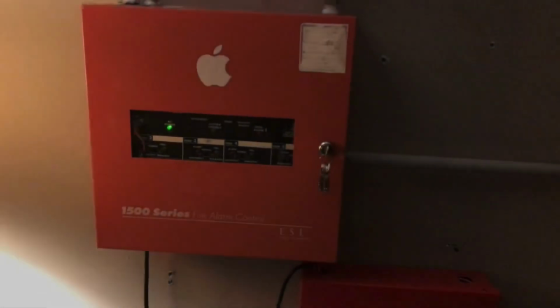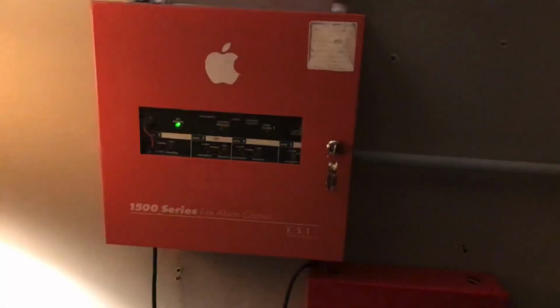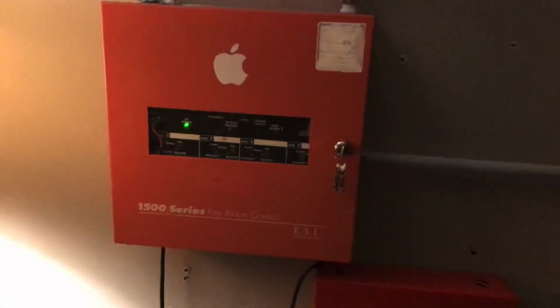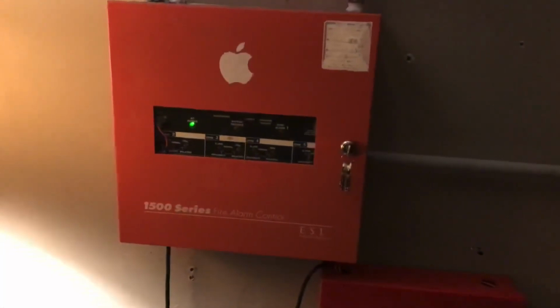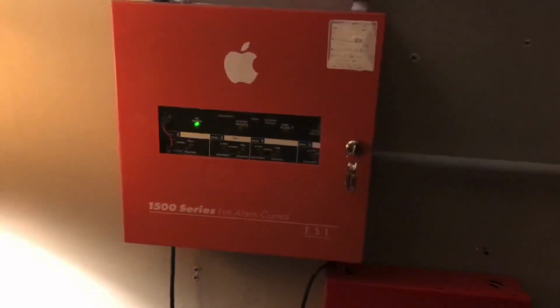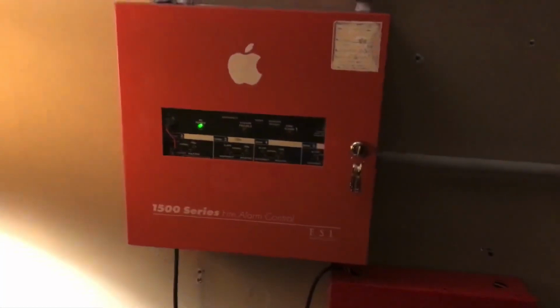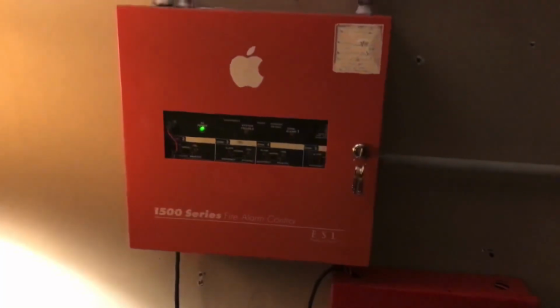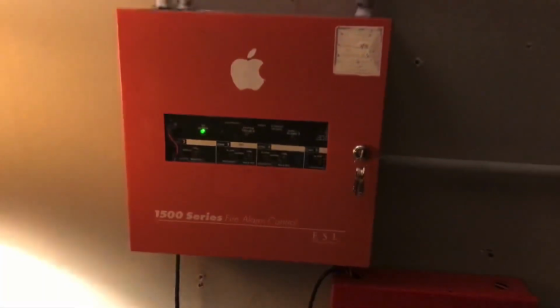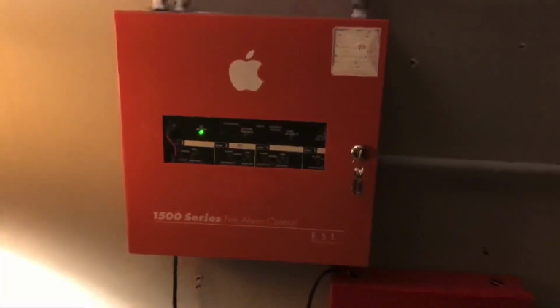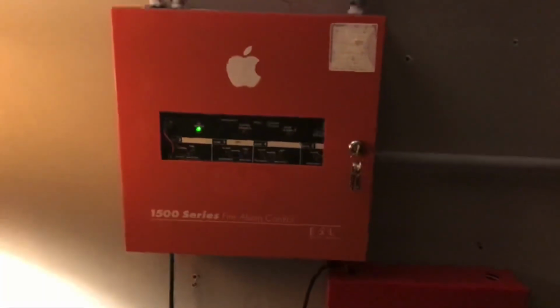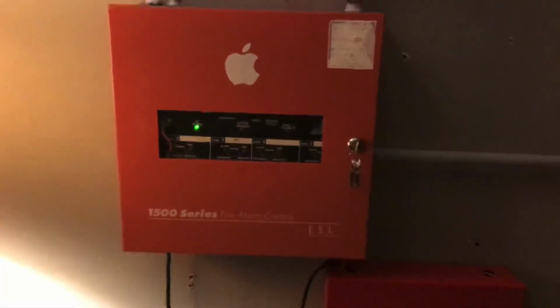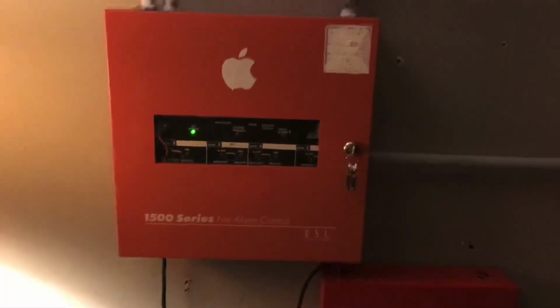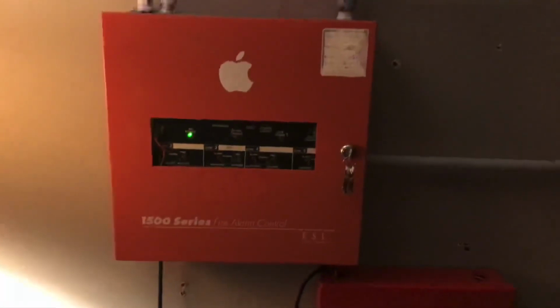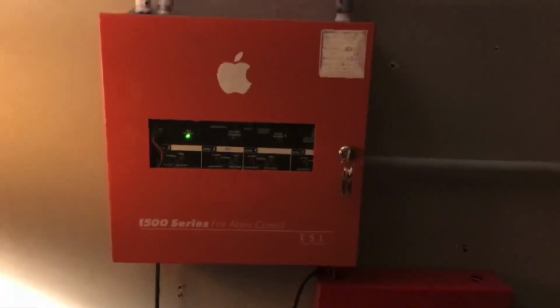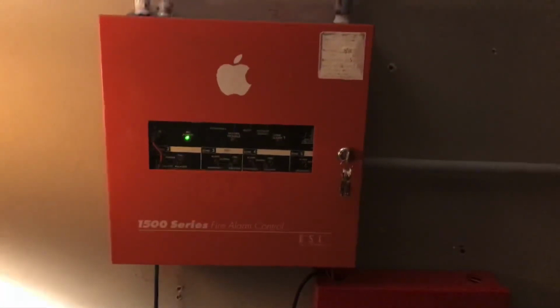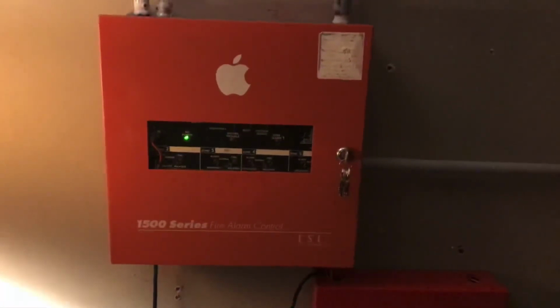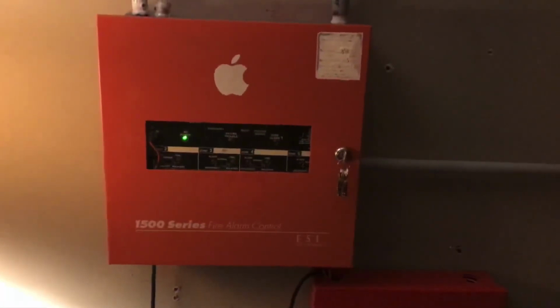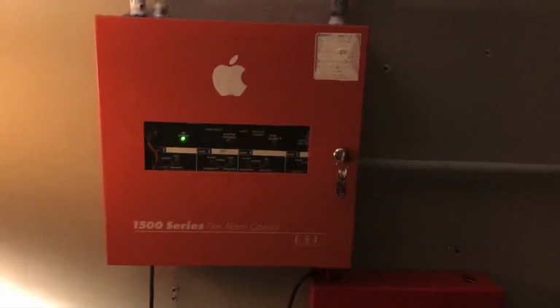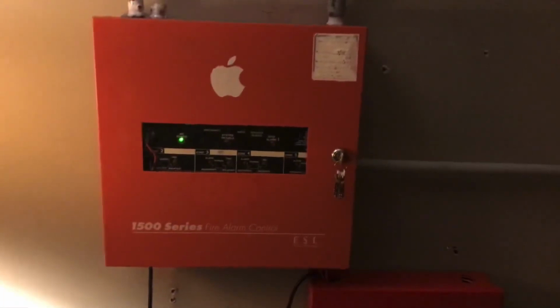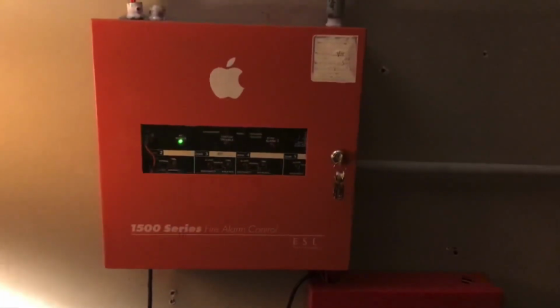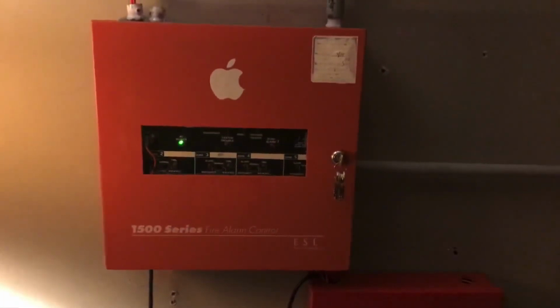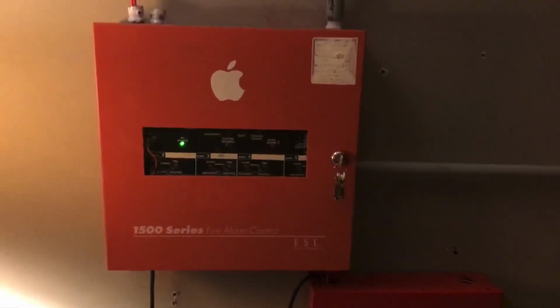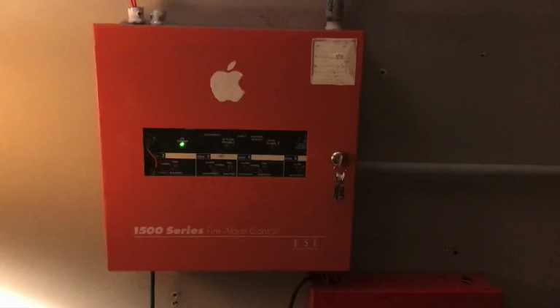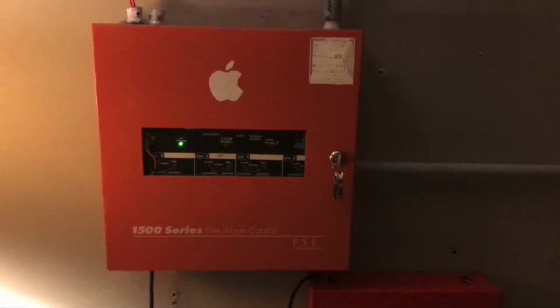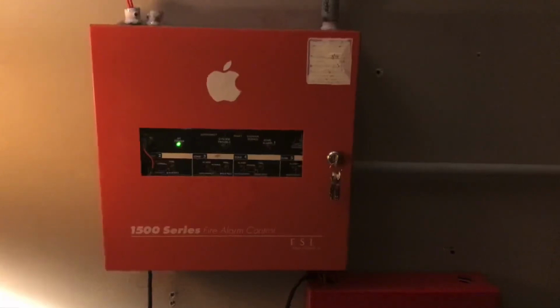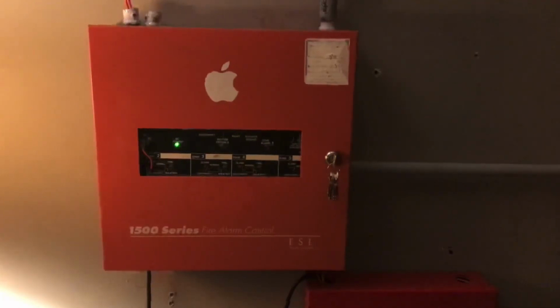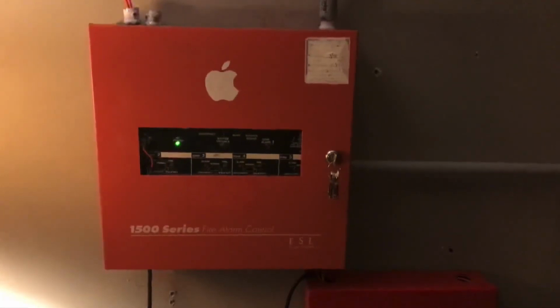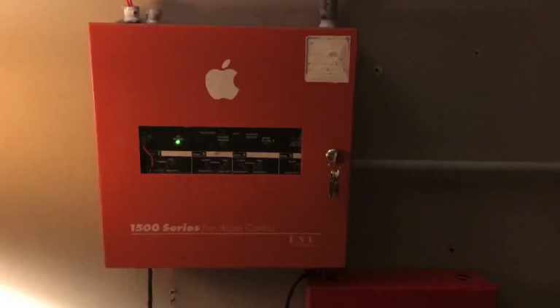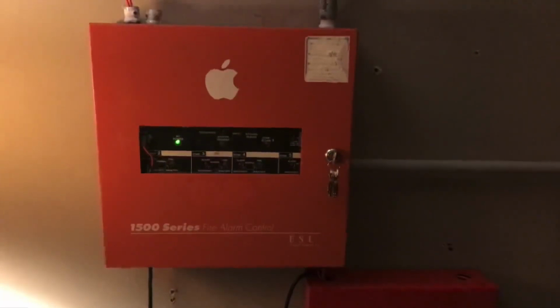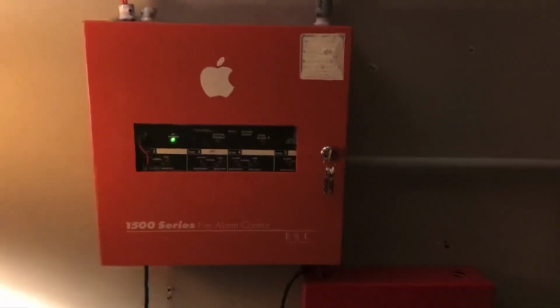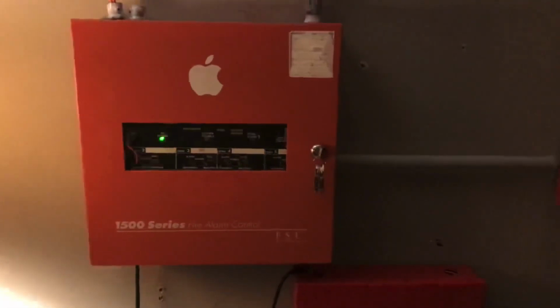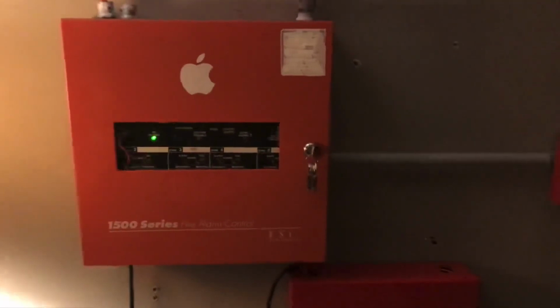What's going on everybody? This is Cool Simon Sky, and this will be System Test 12 with the ESL 1500 series.